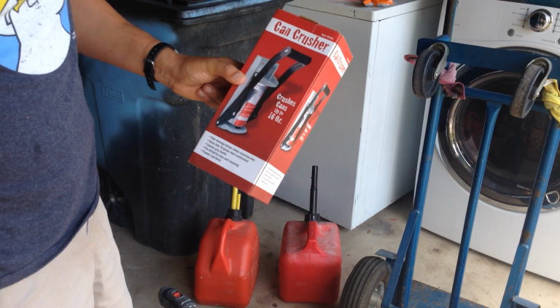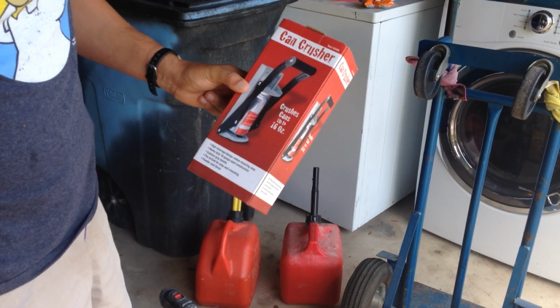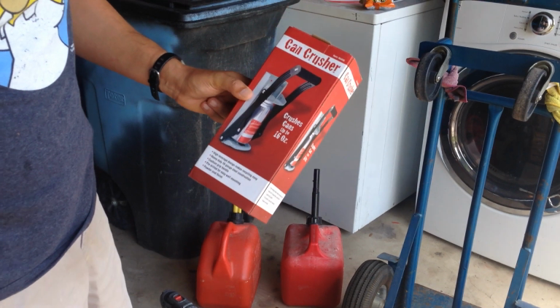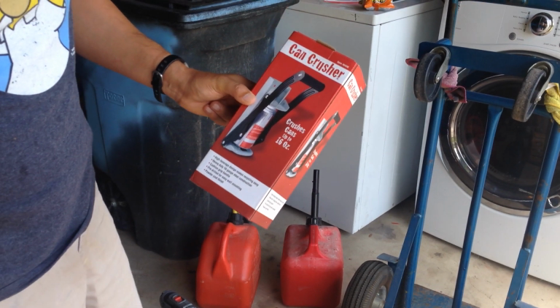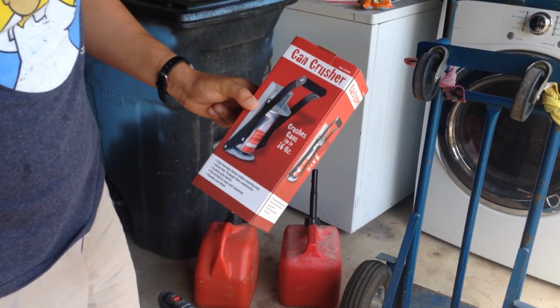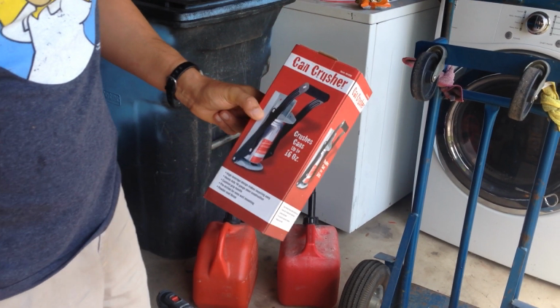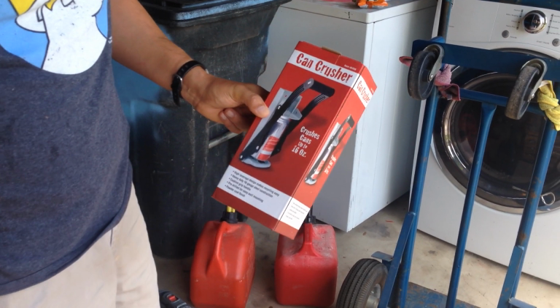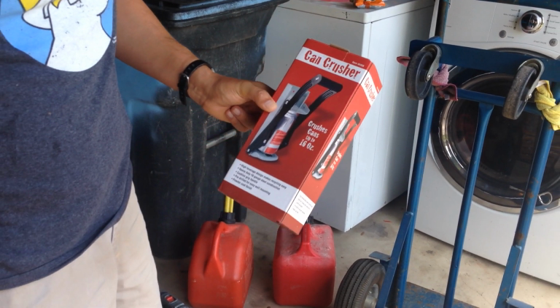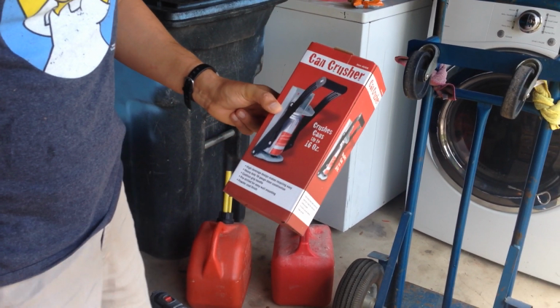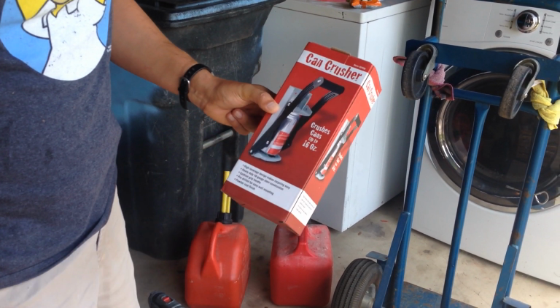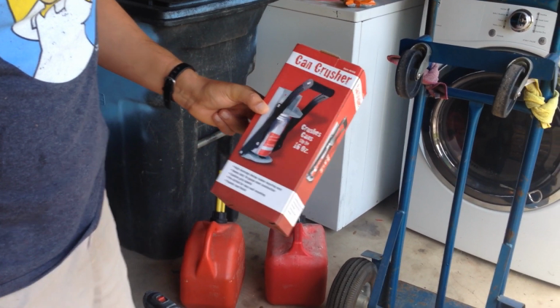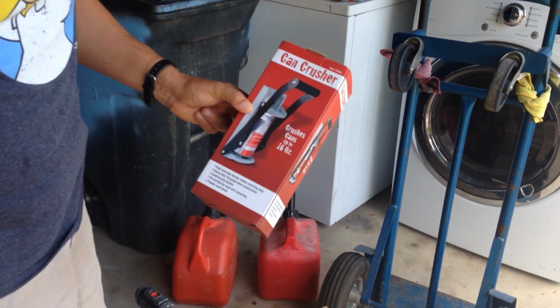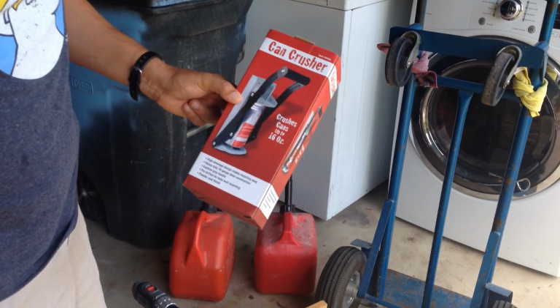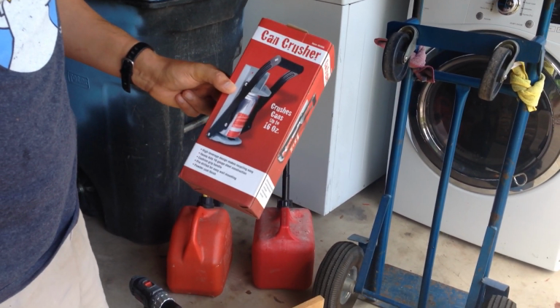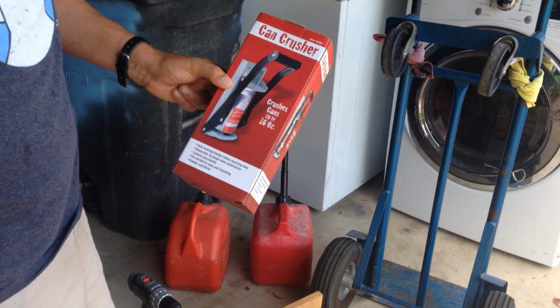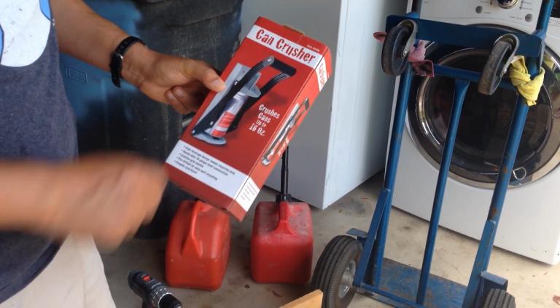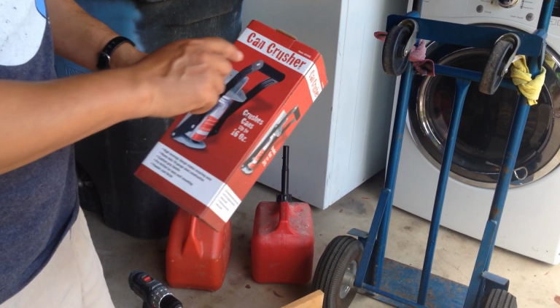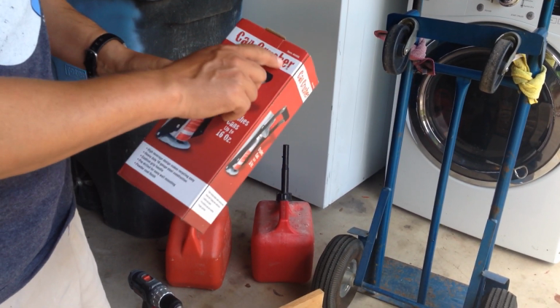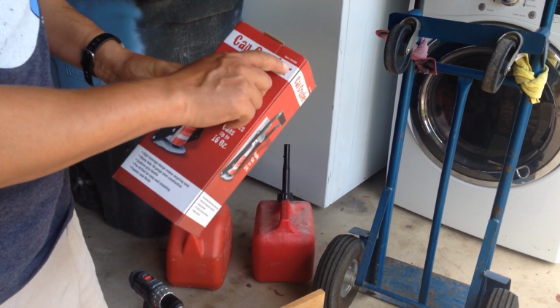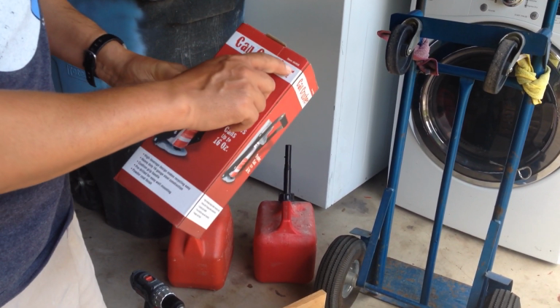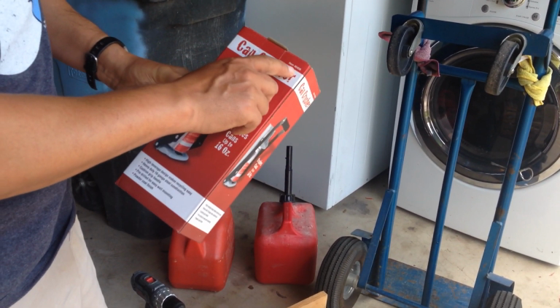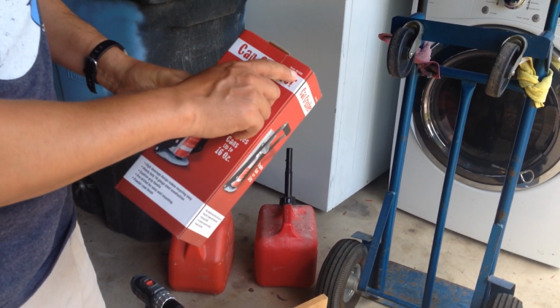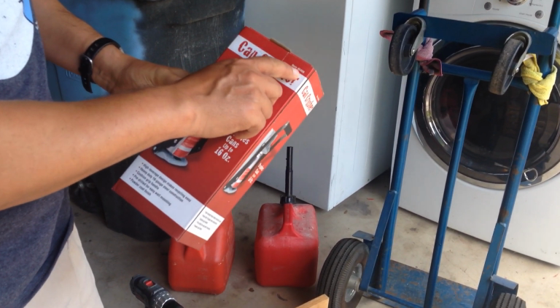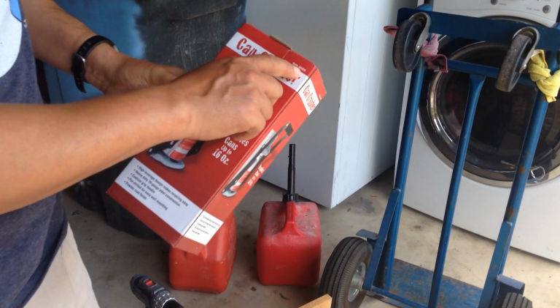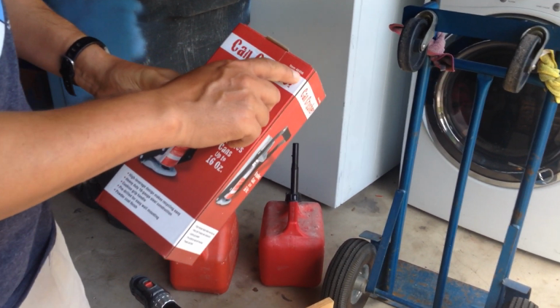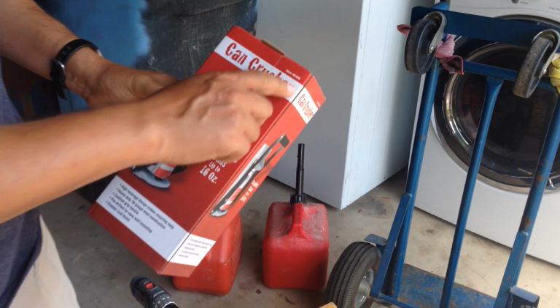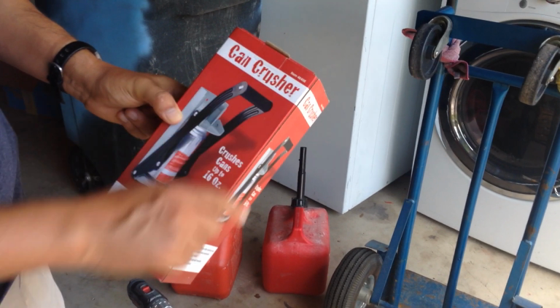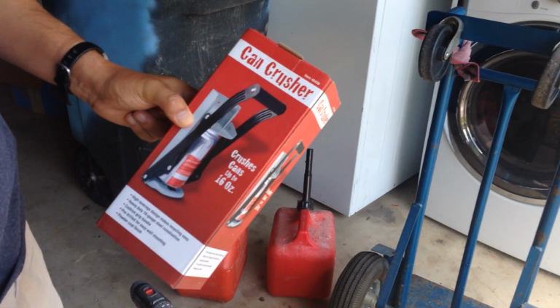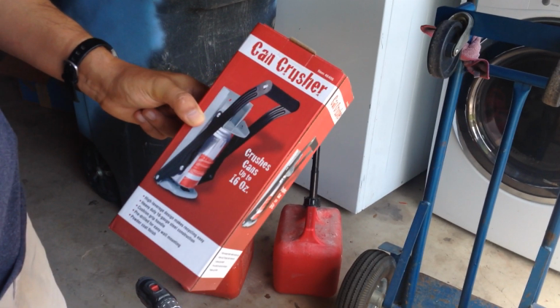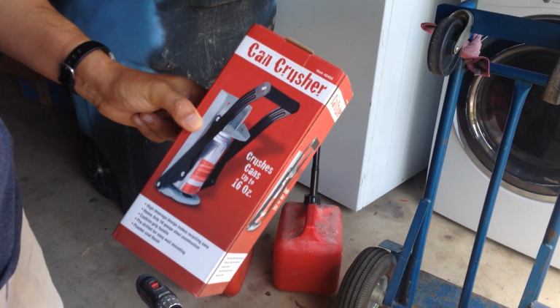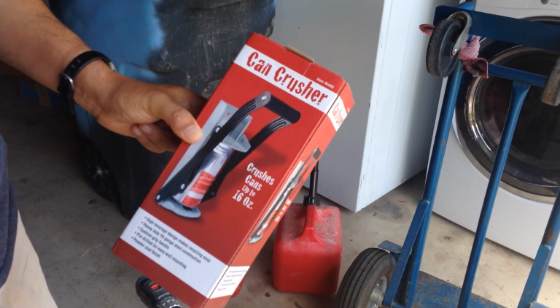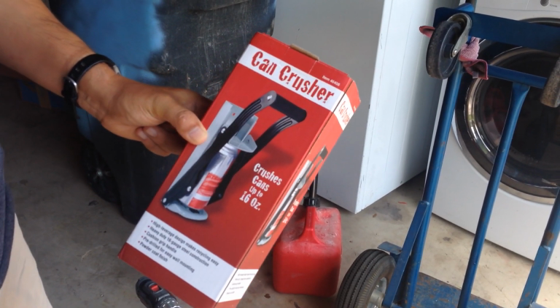Hey guys, how you doing? I'm going to review the Harbor Freight Can Crusher, item 46406.